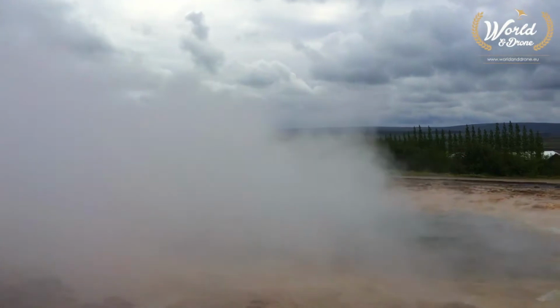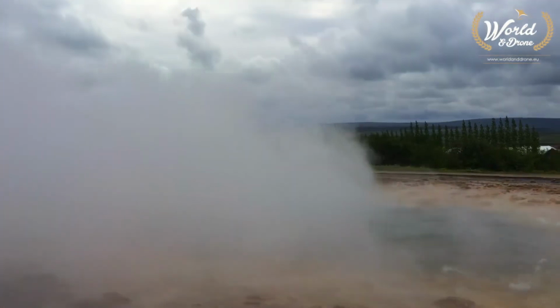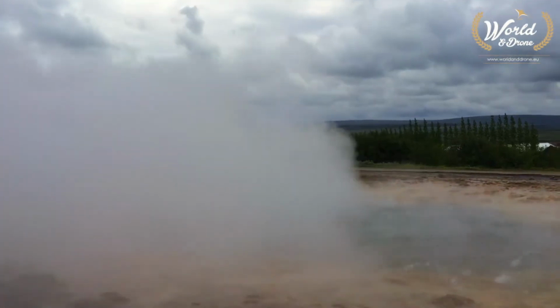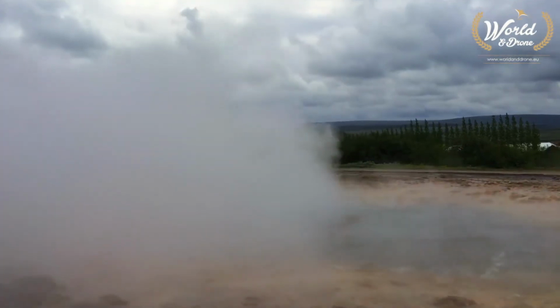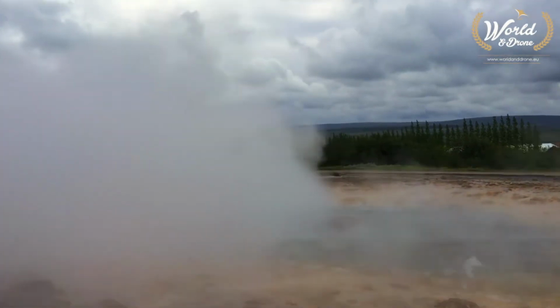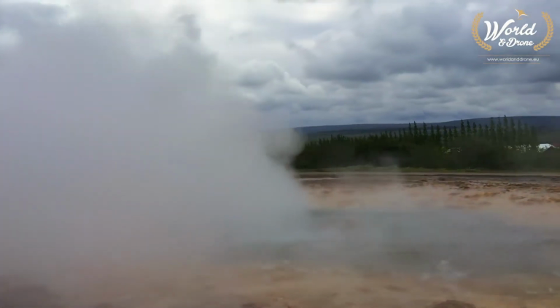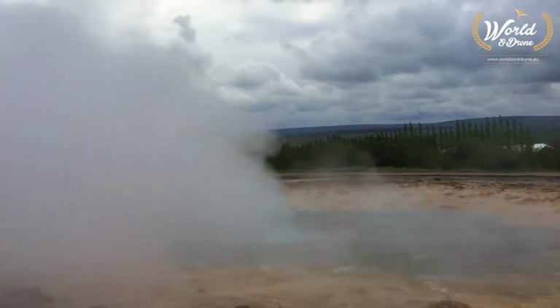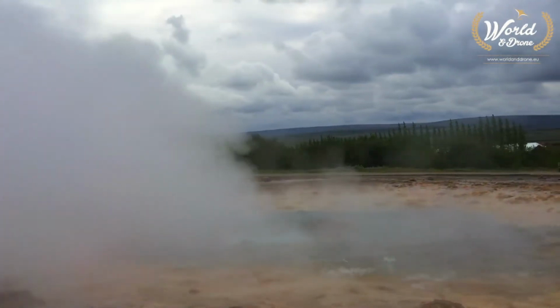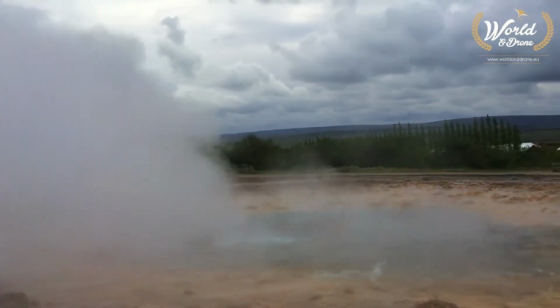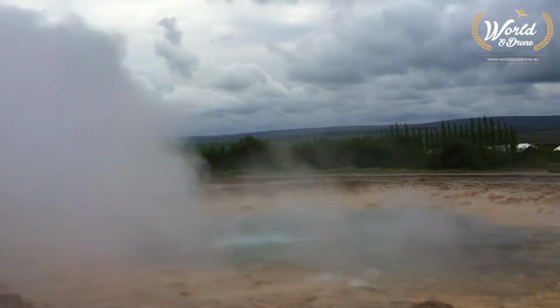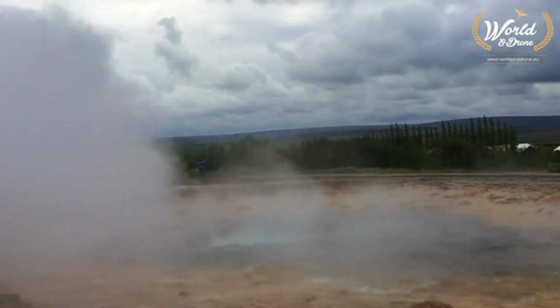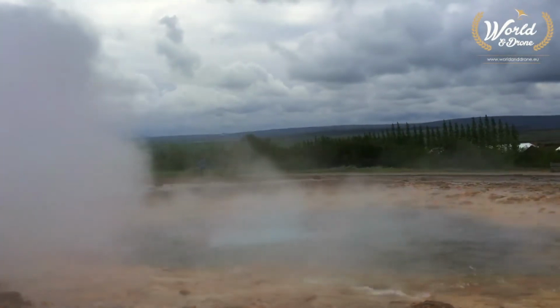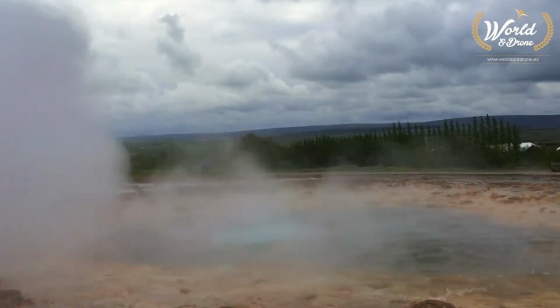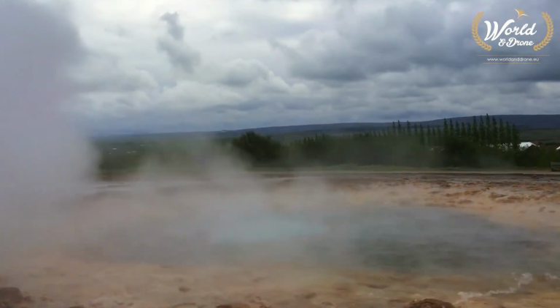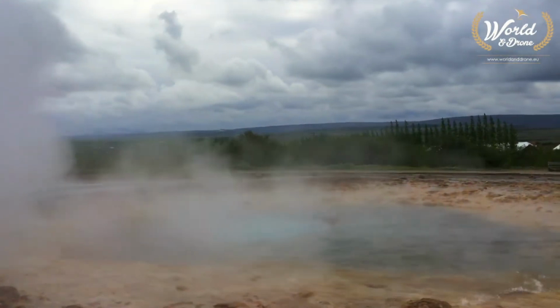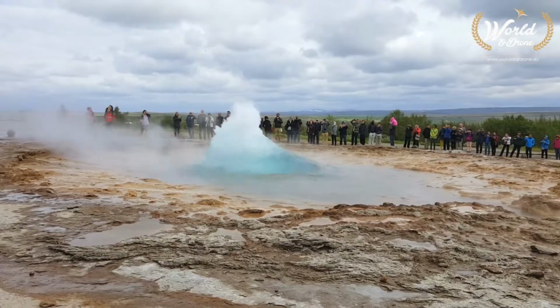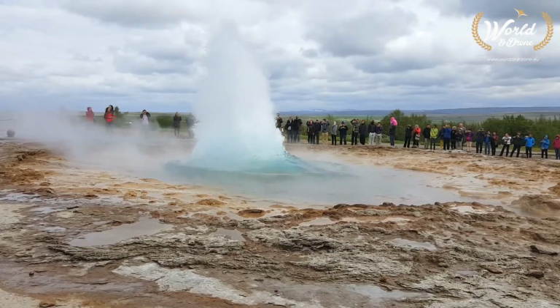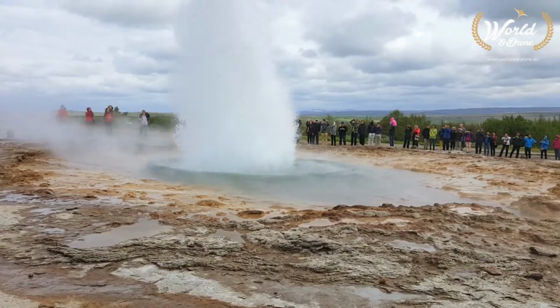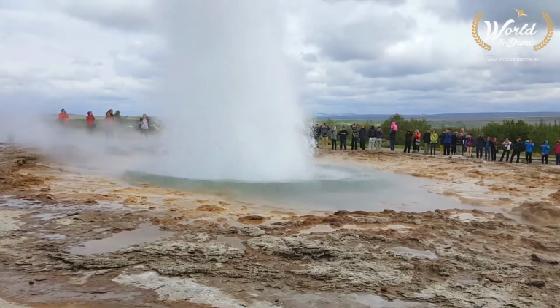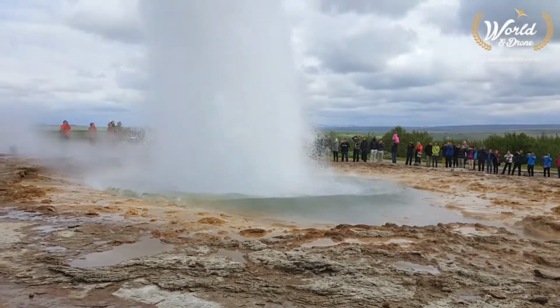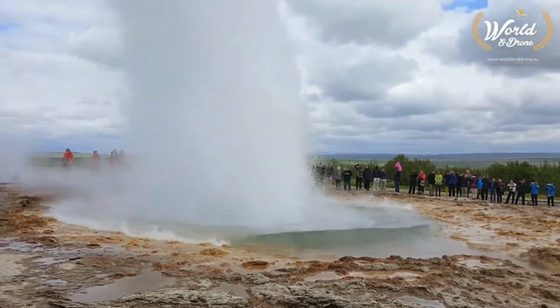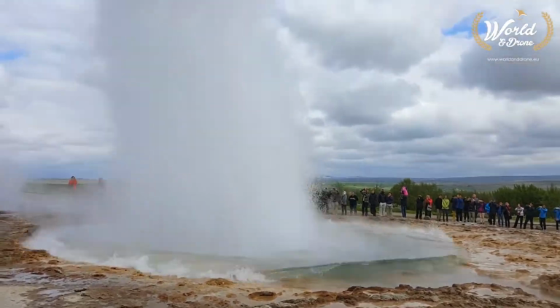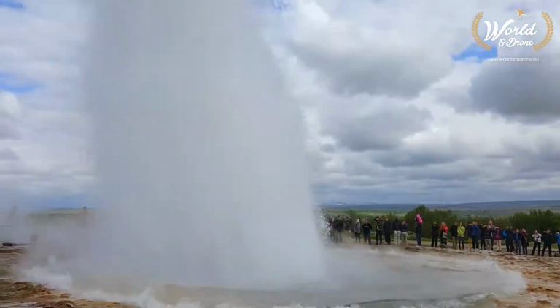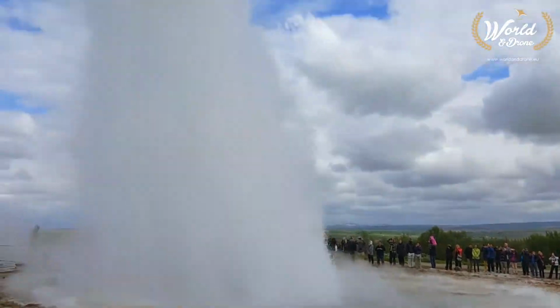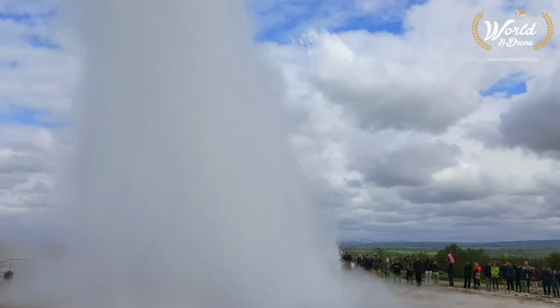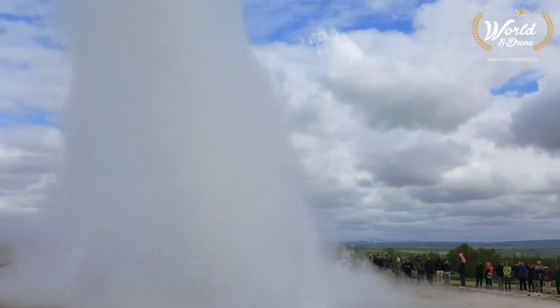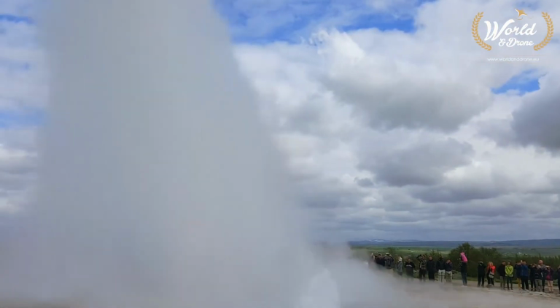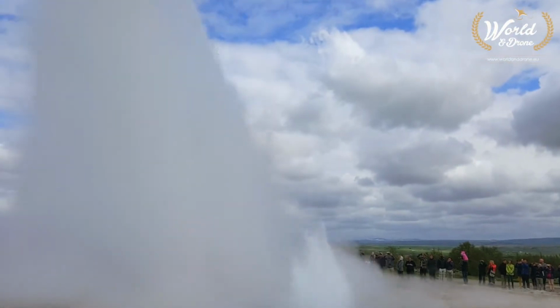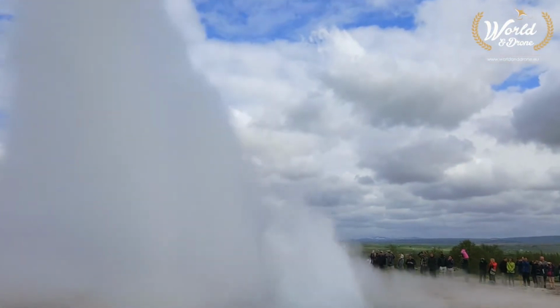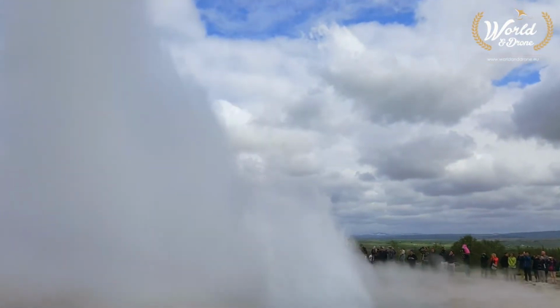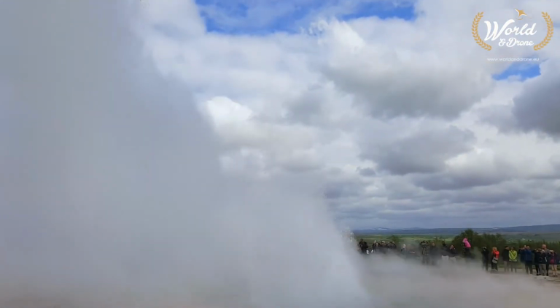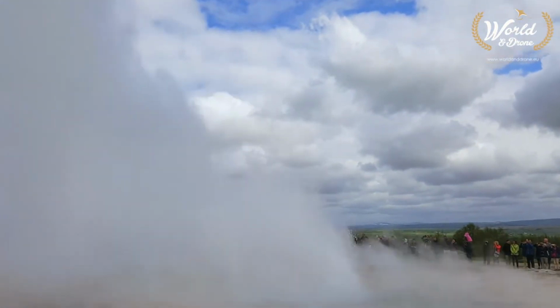Finally, you need a complex plumbing system that allows a geyser to erupt, rather than just steam from the ground like a fumarole.